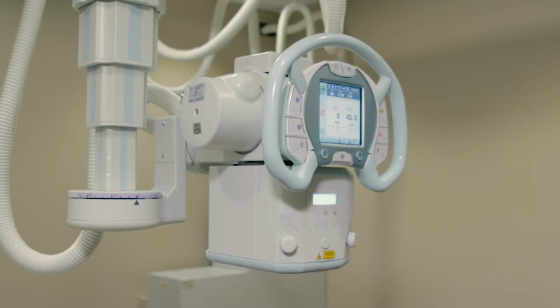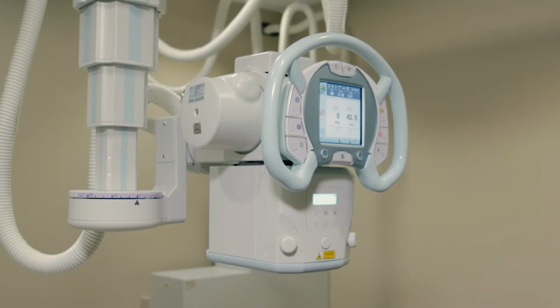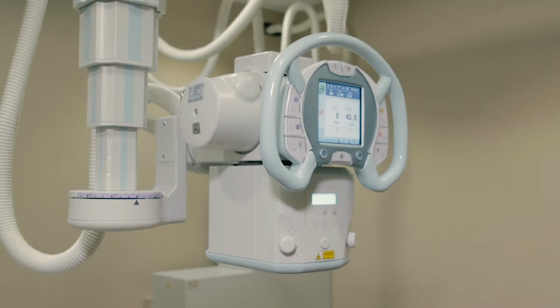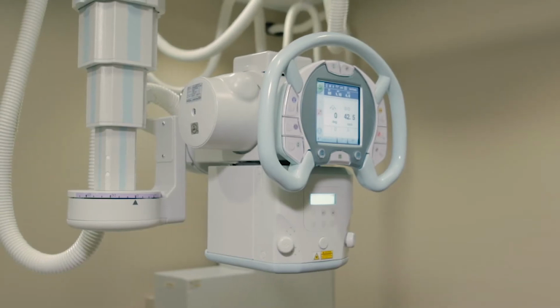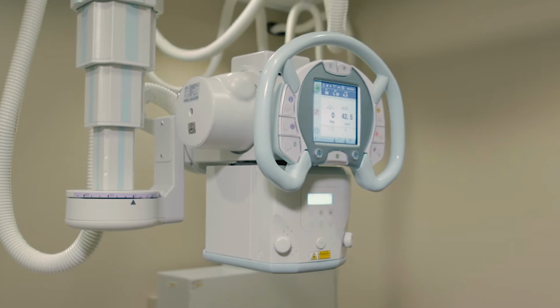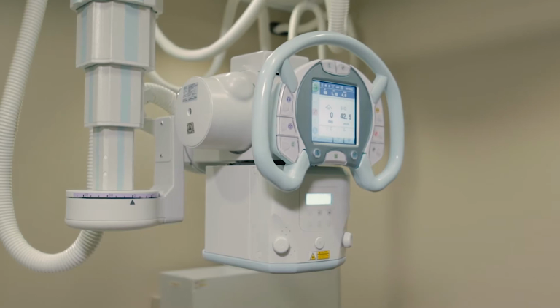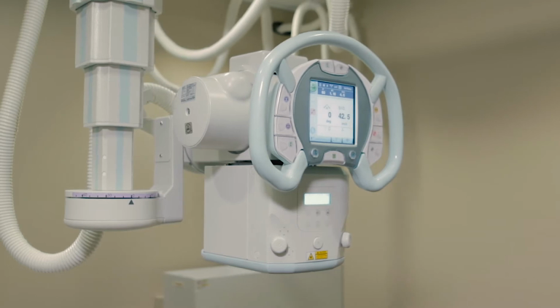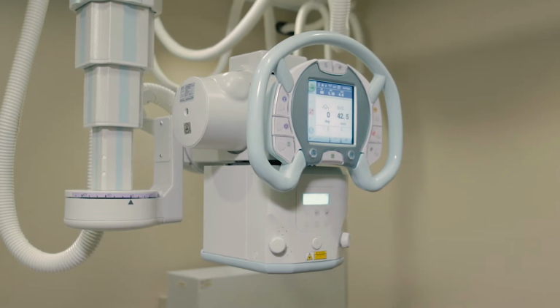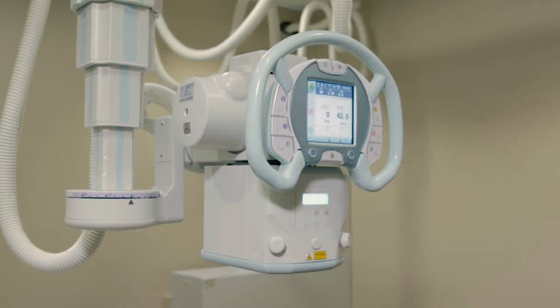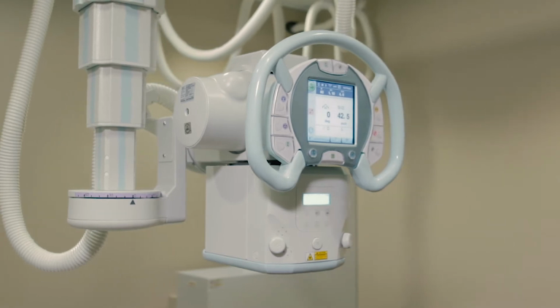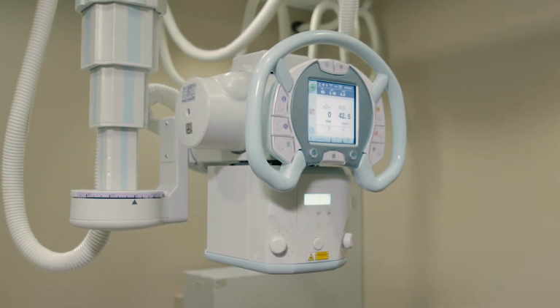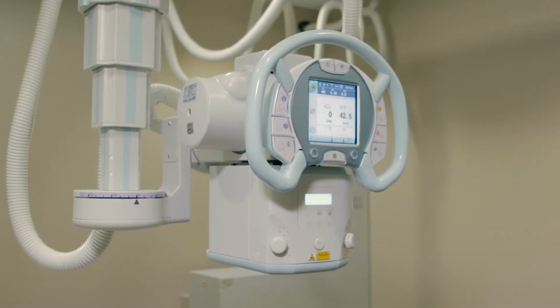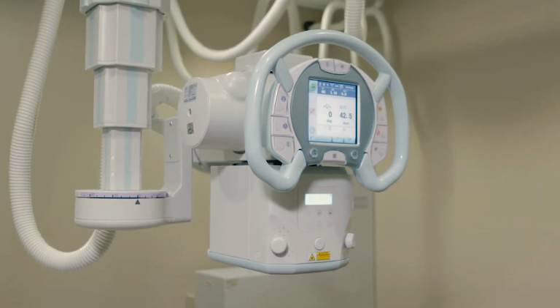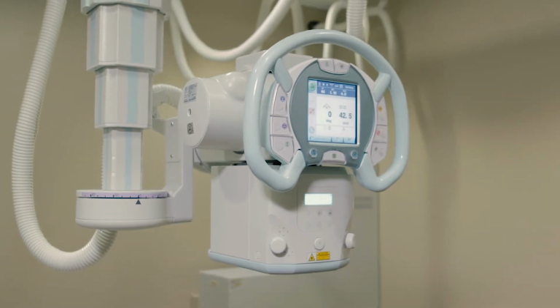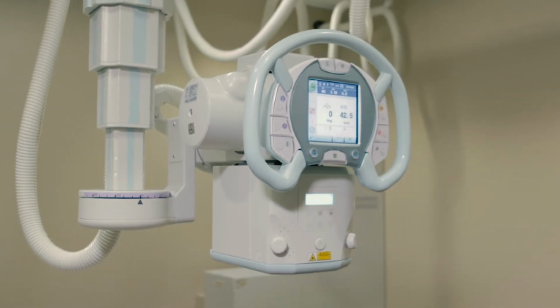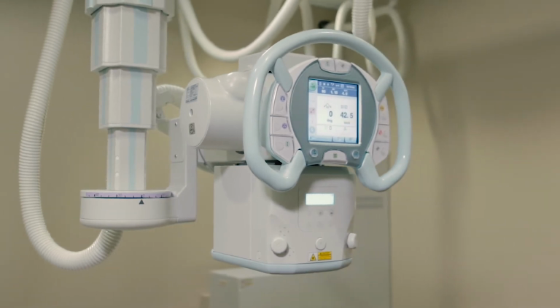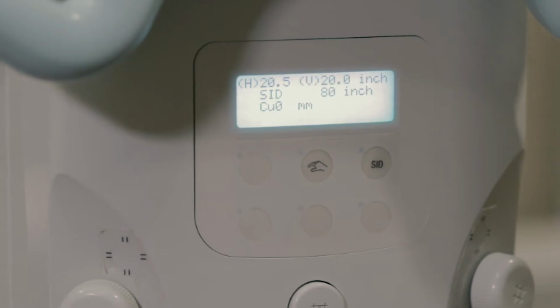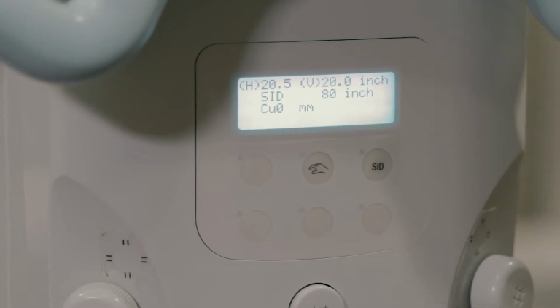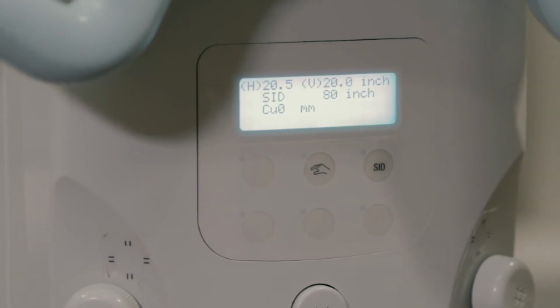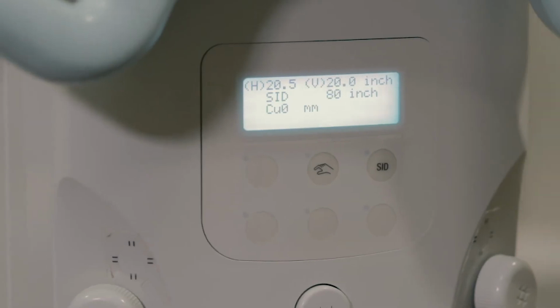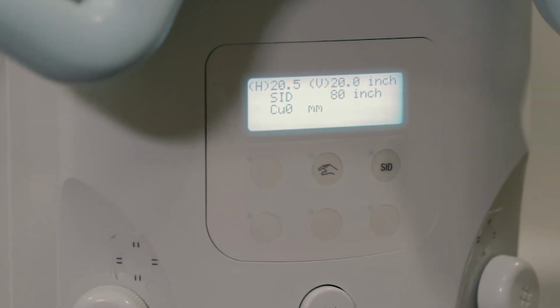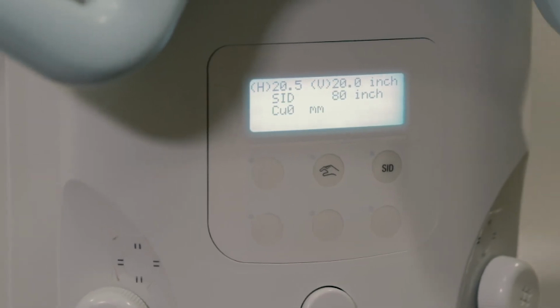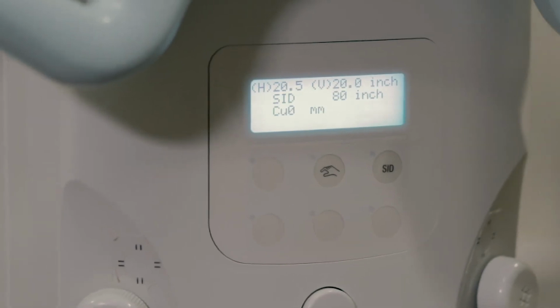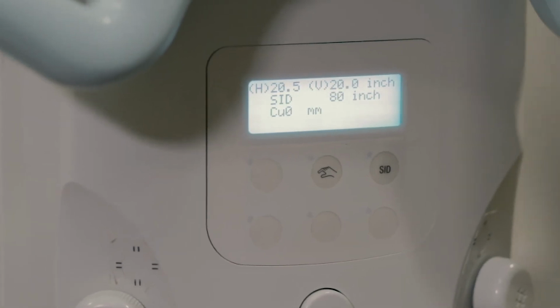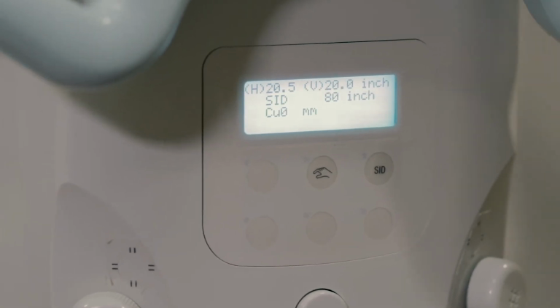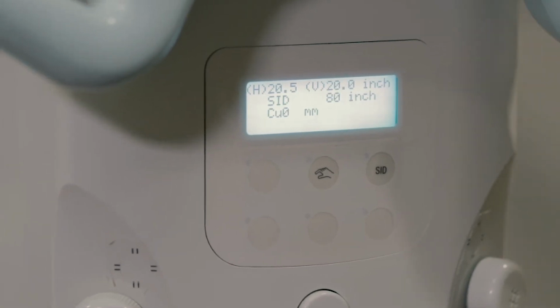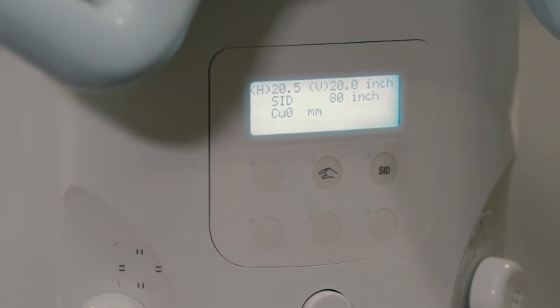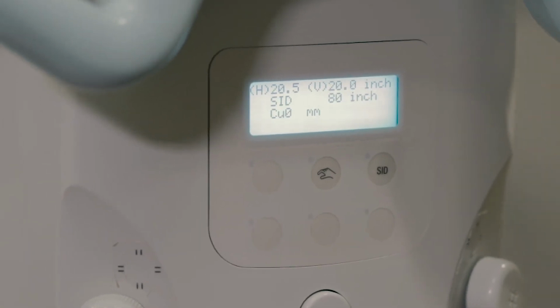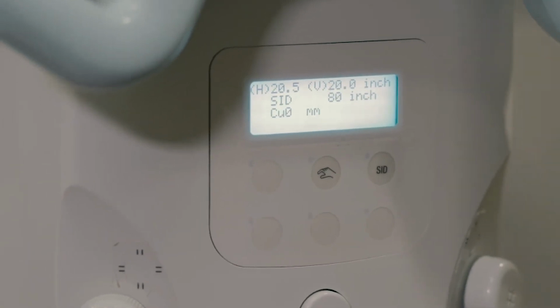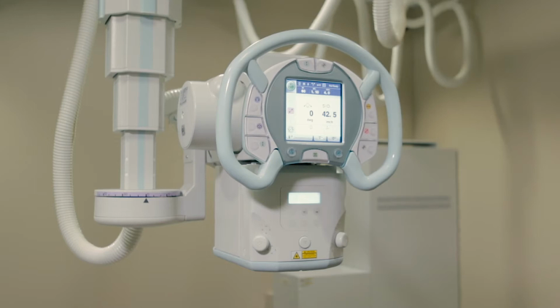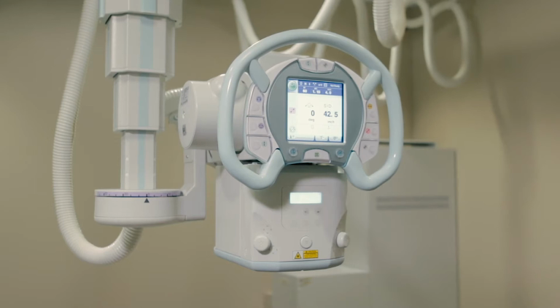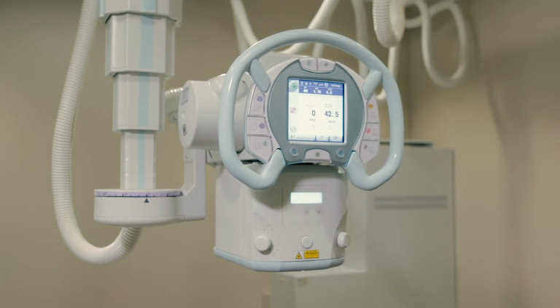Shimadzu, being a radiography-centered company, goes to great lengths to design its equipment with the technologist in mind.